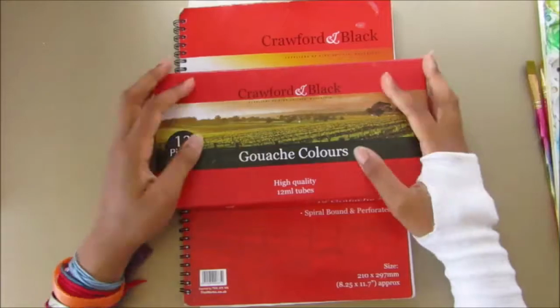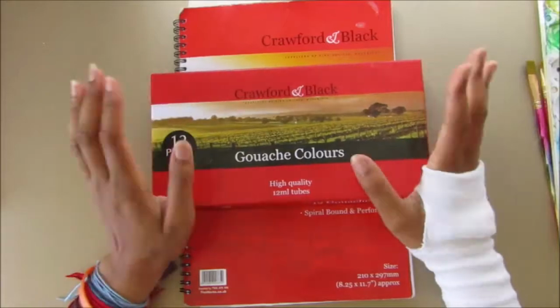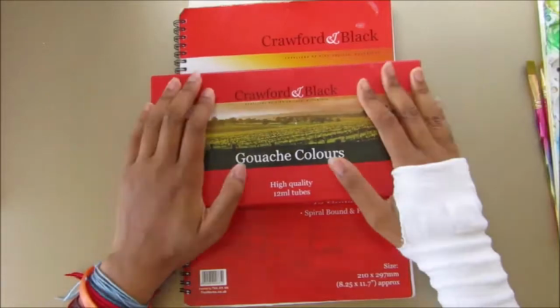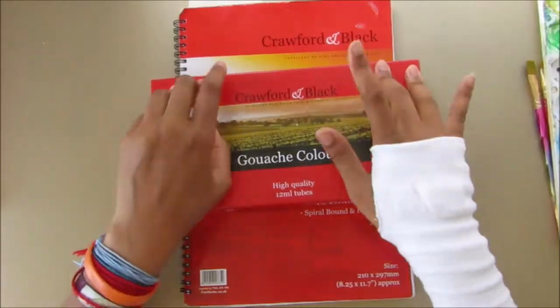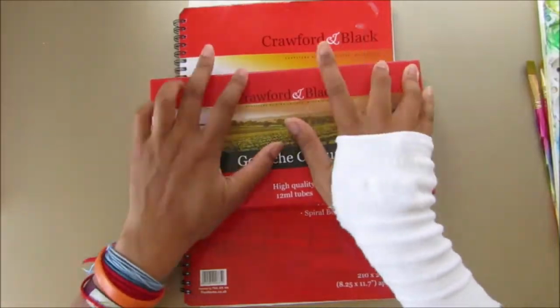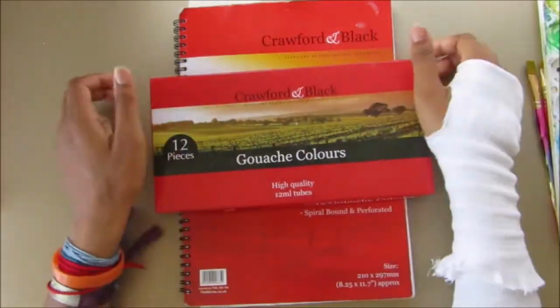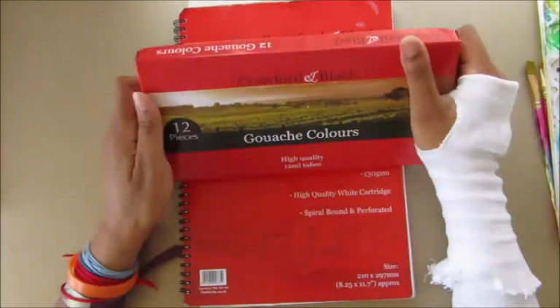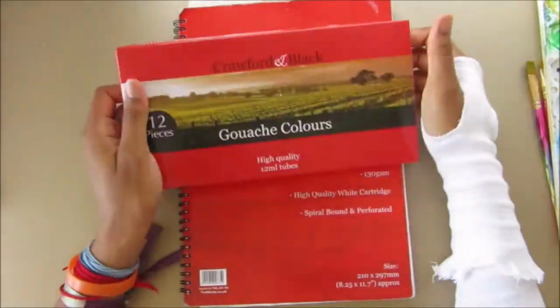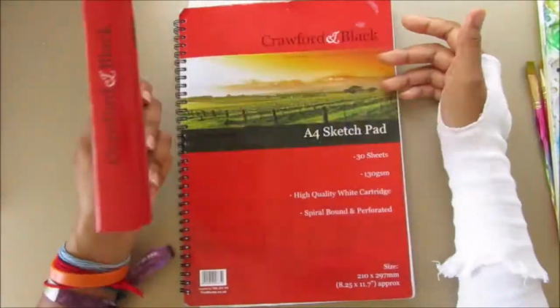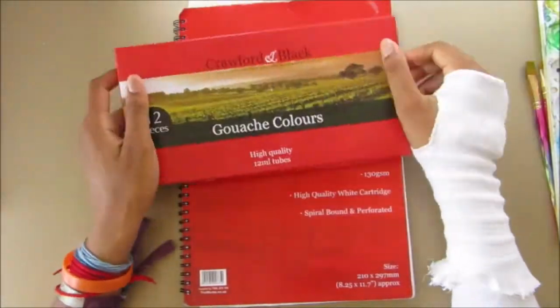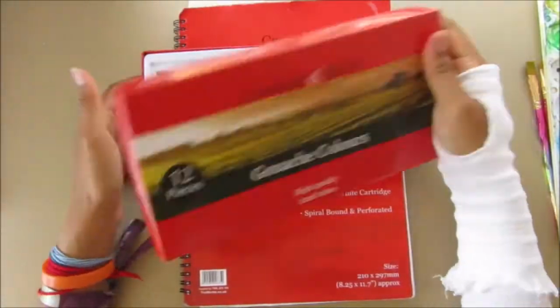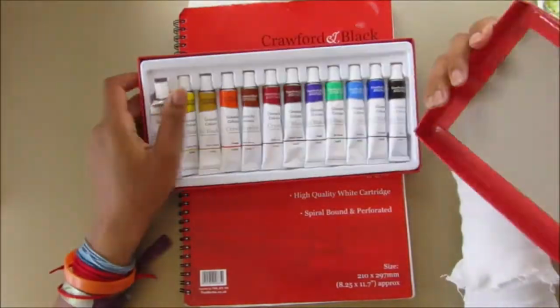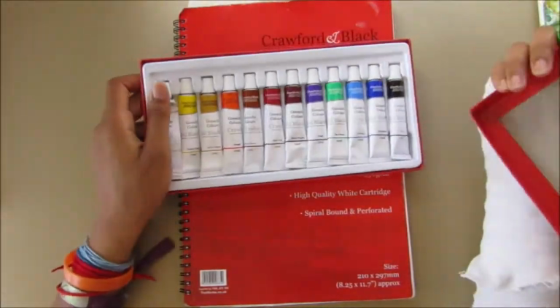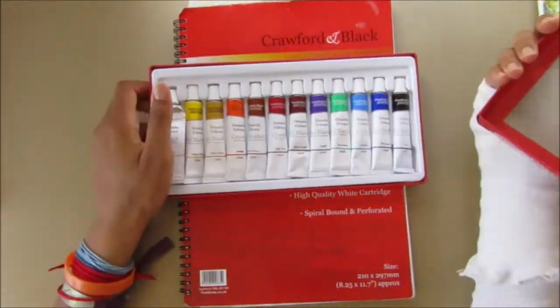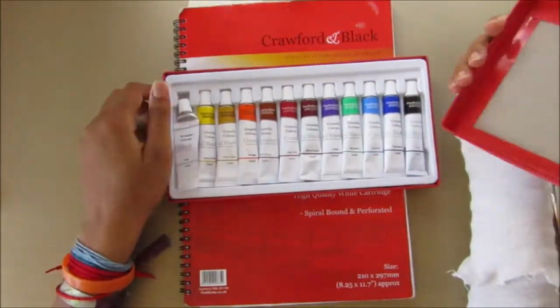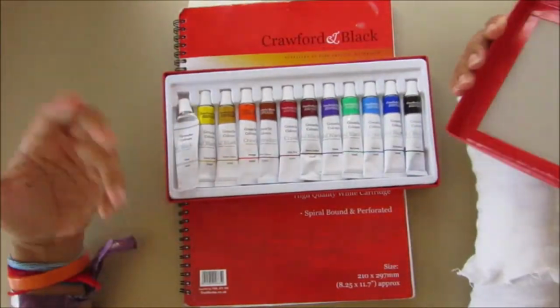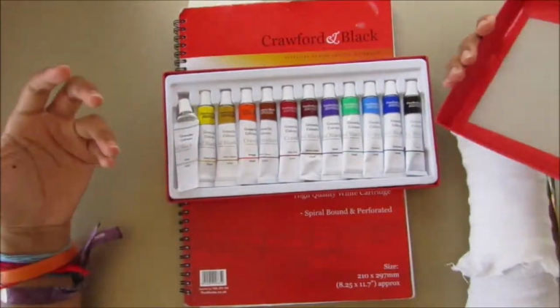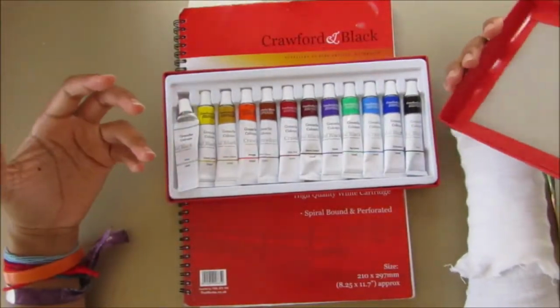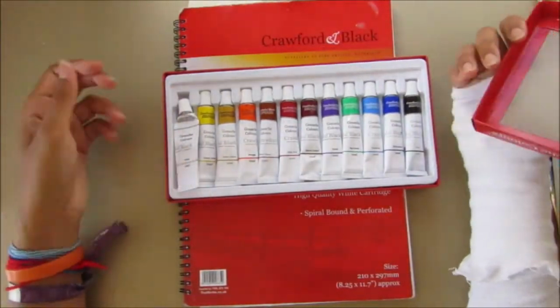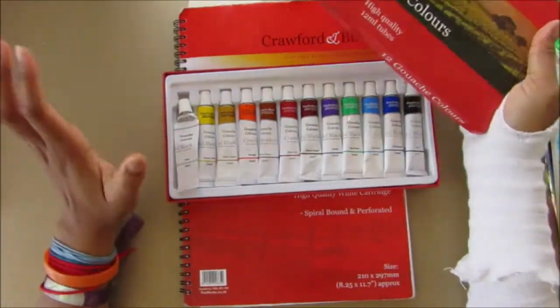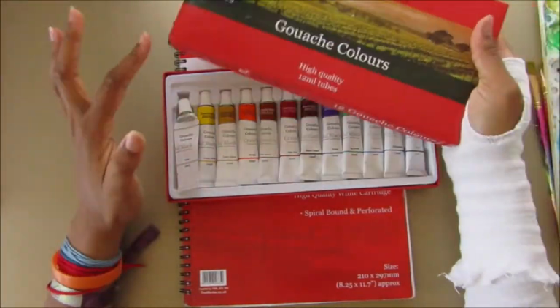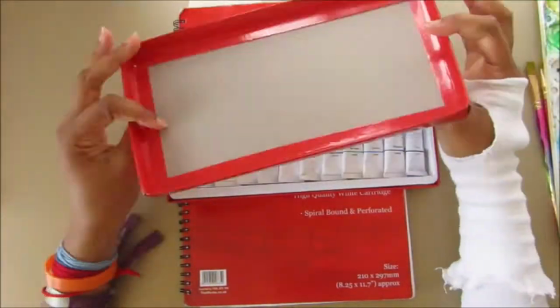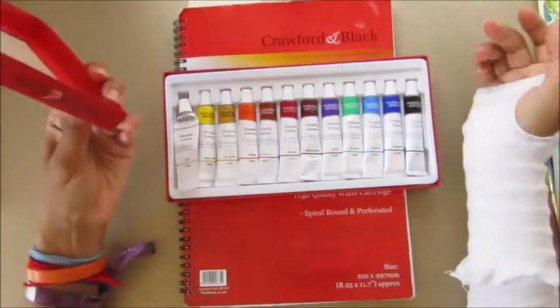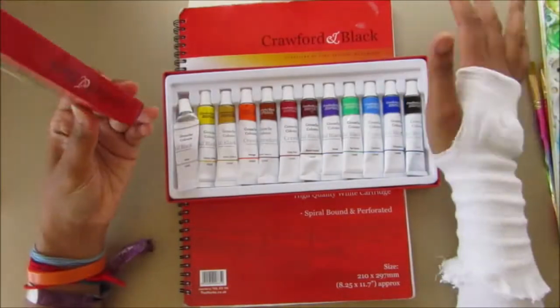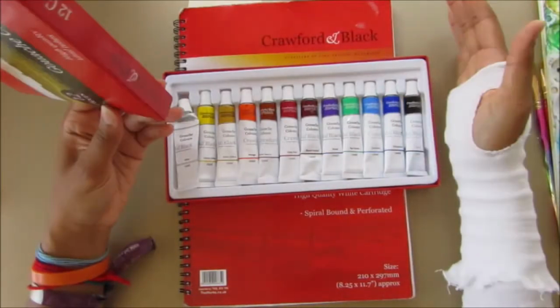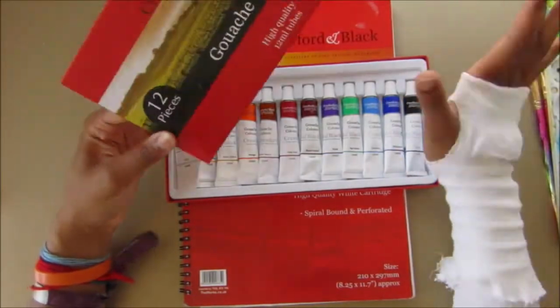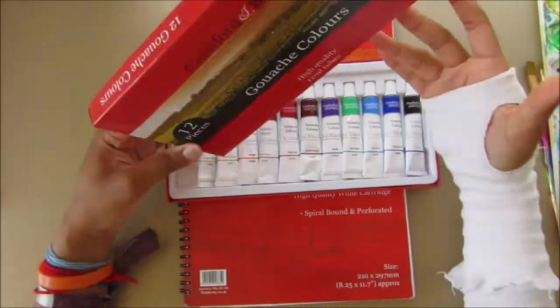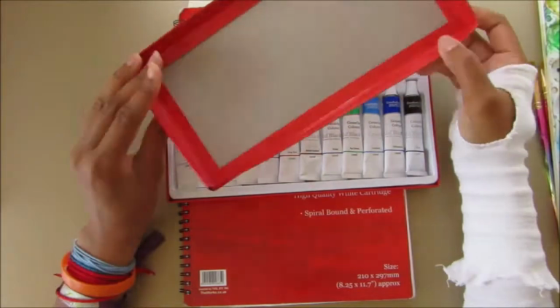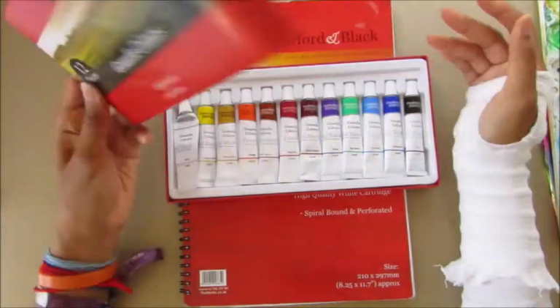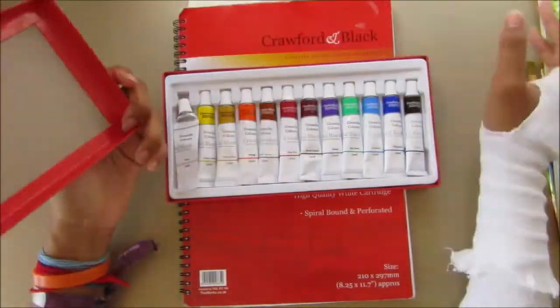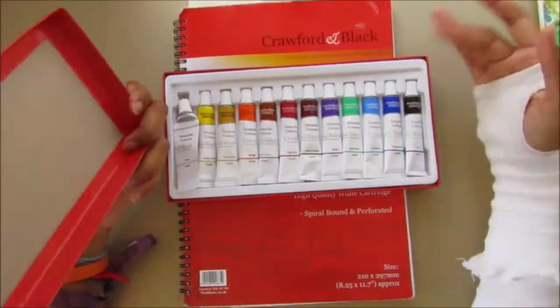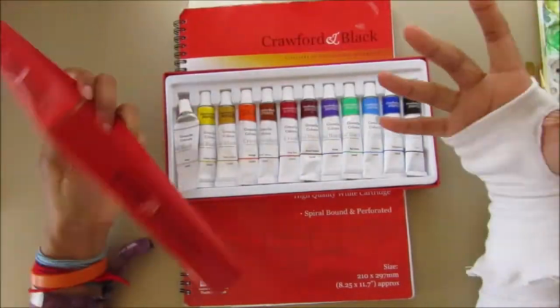Hi and welcome to another Chiky Girl Creations video. Today I'll be showing you what I did in my sketchbook.